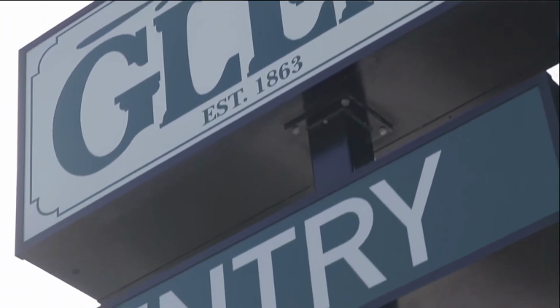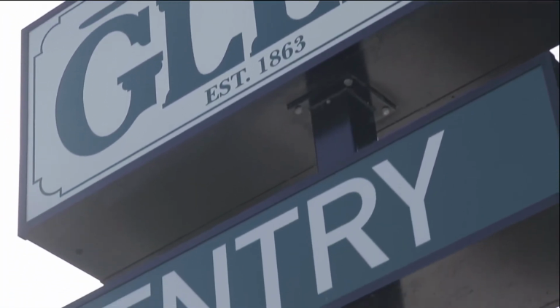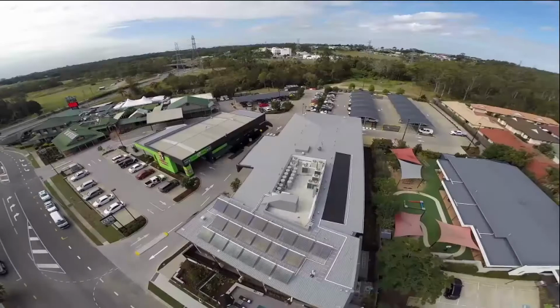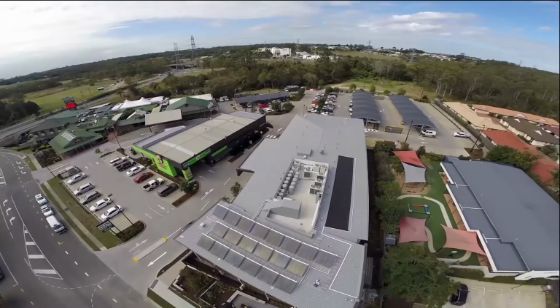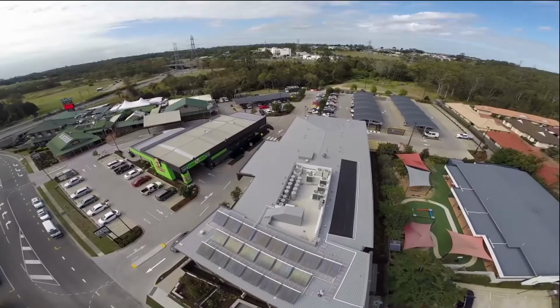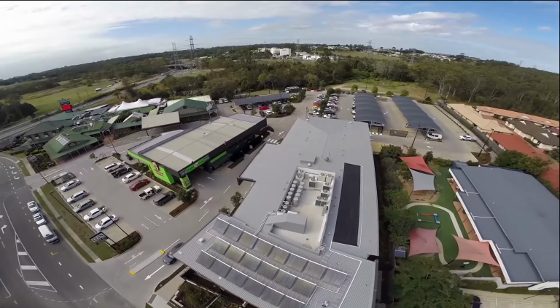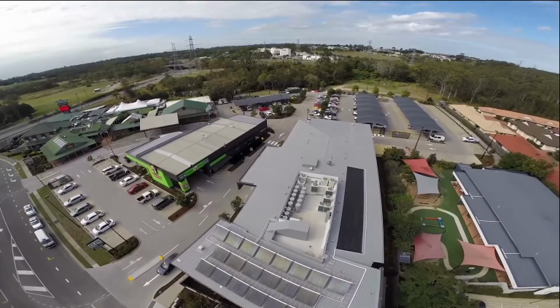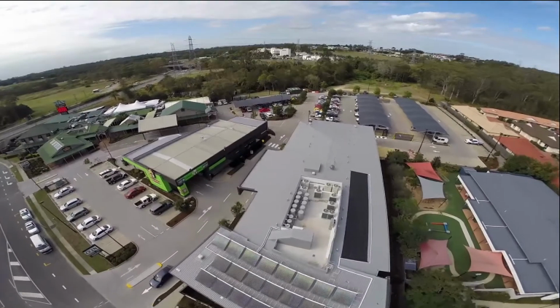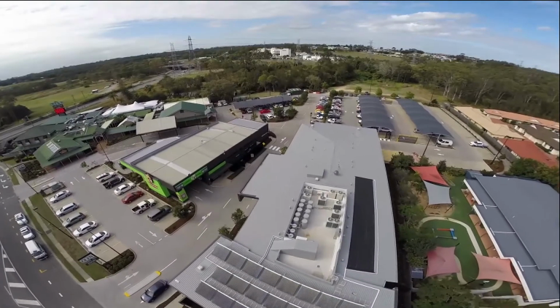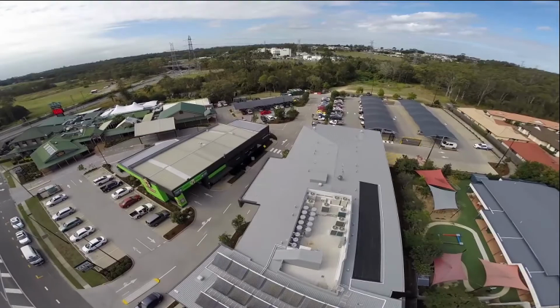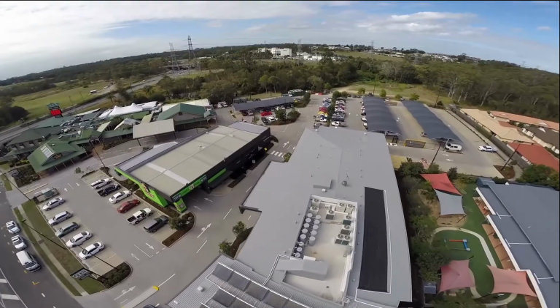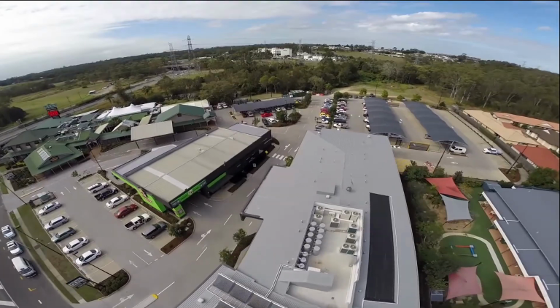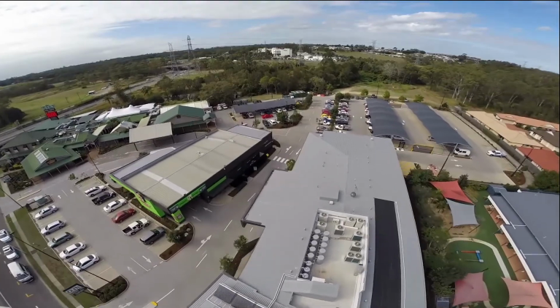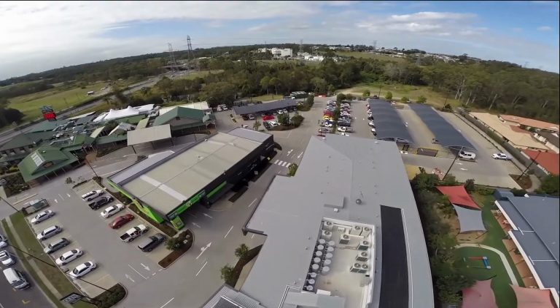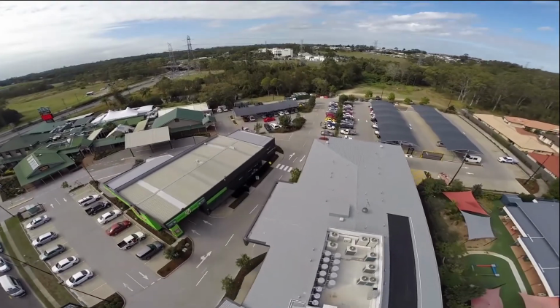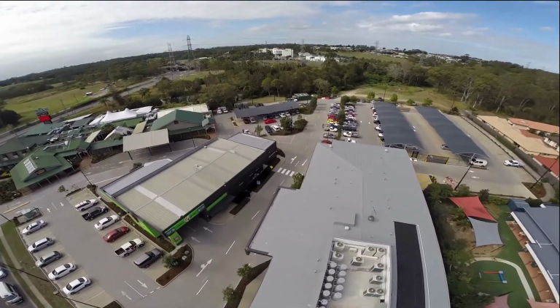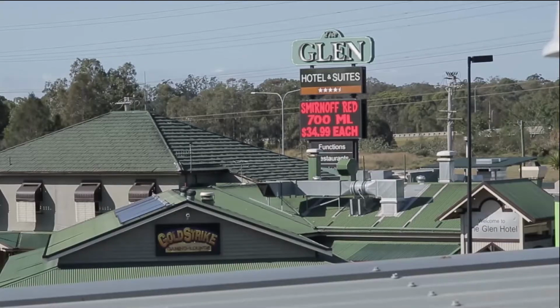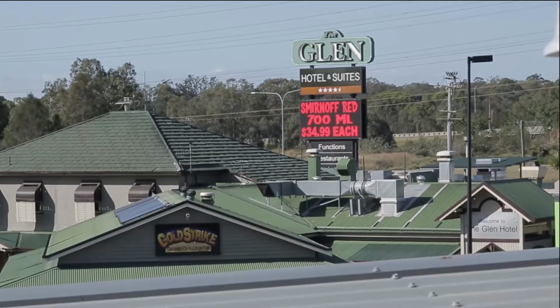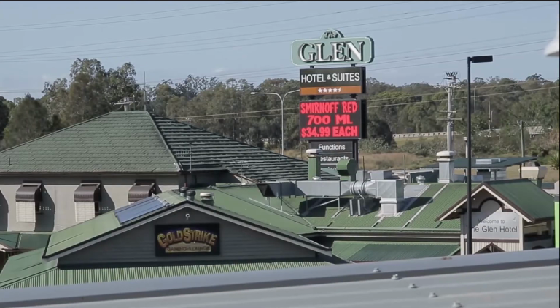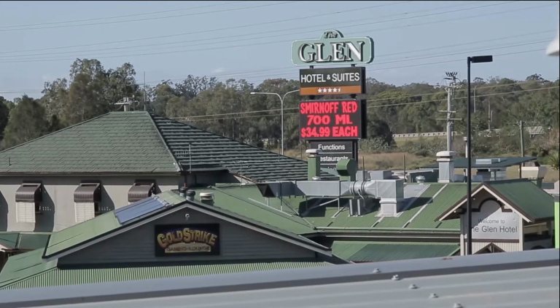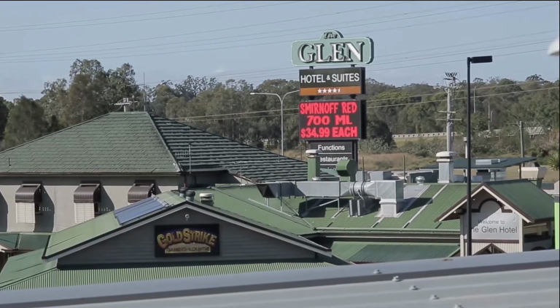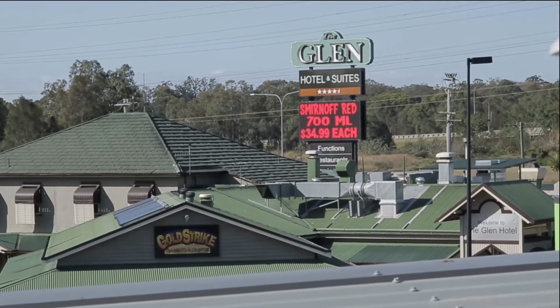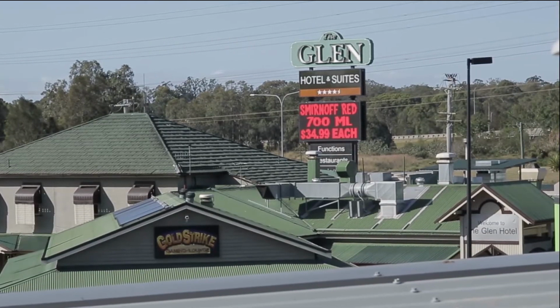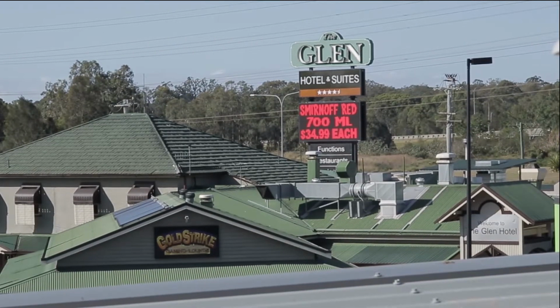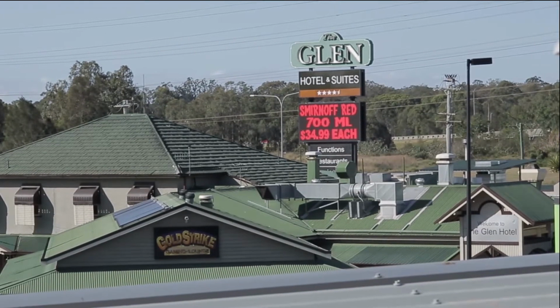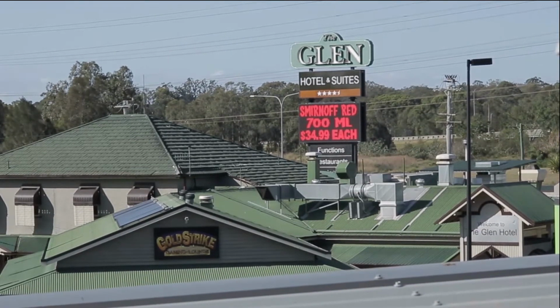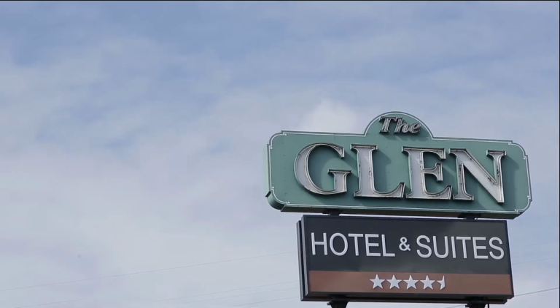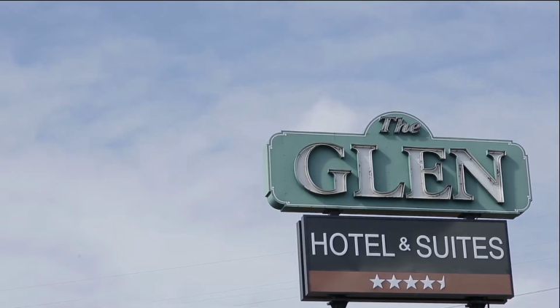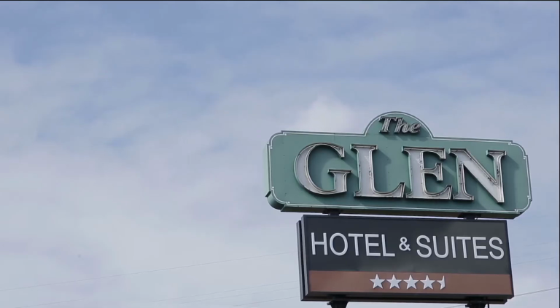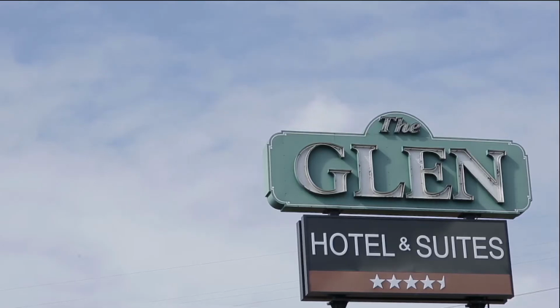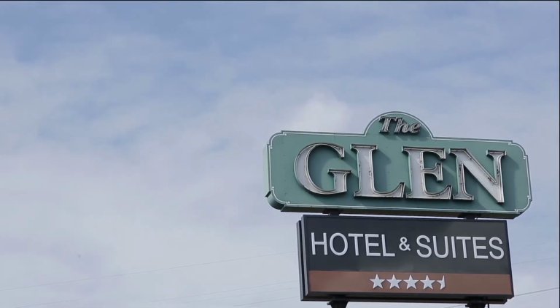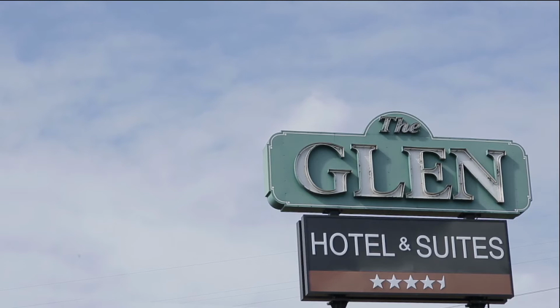The hotel has progressed through those years to a brand new addition here, opening within the next couple of weeks — four and a half star accommodation.